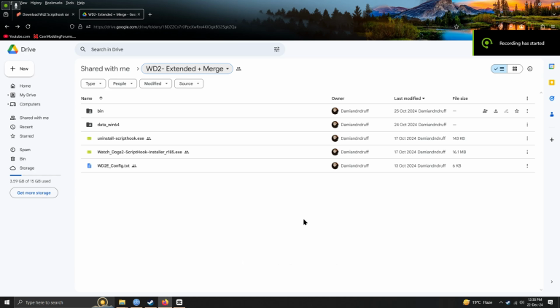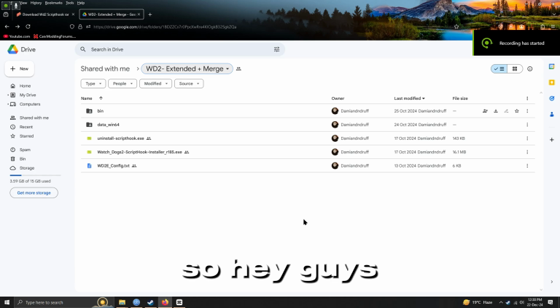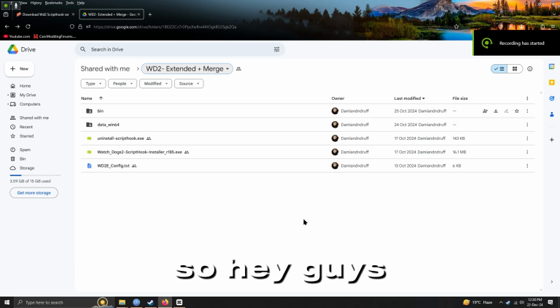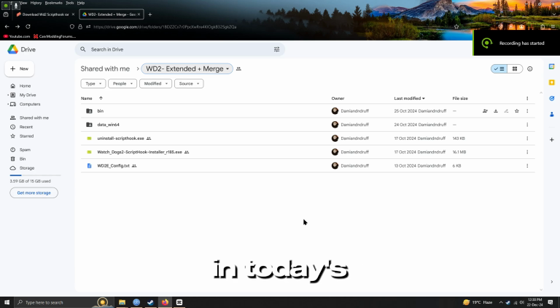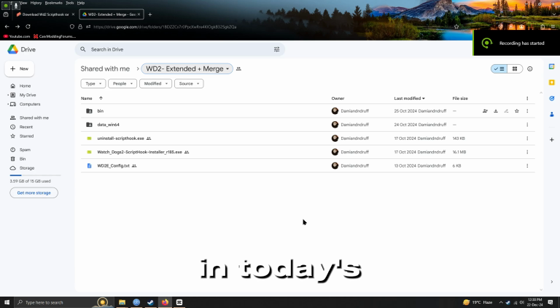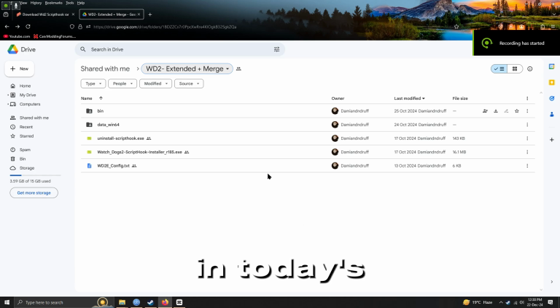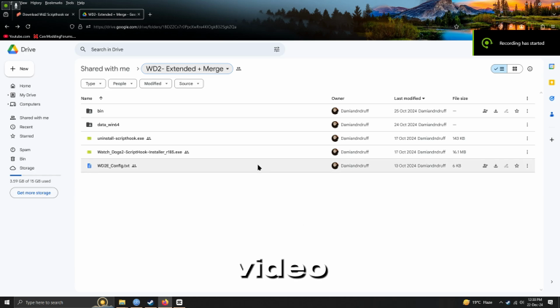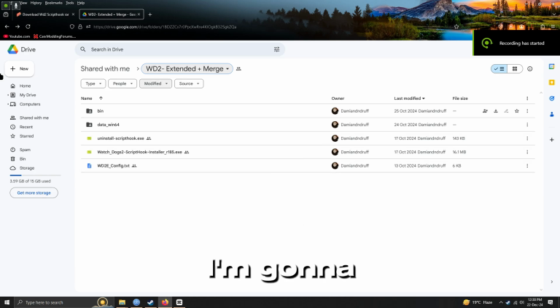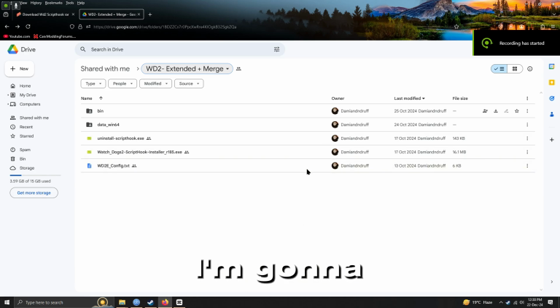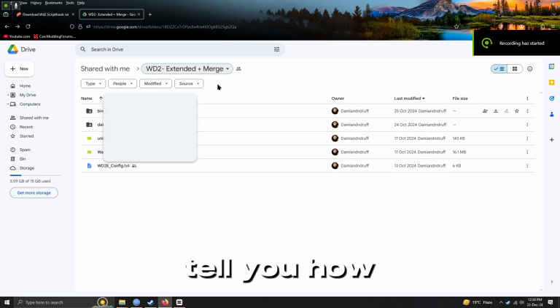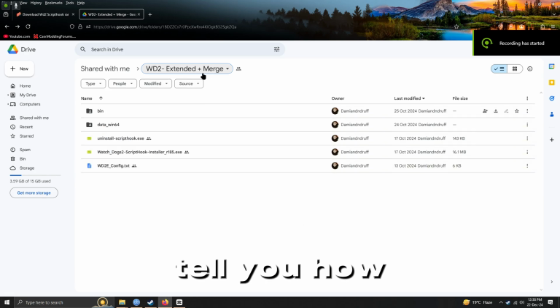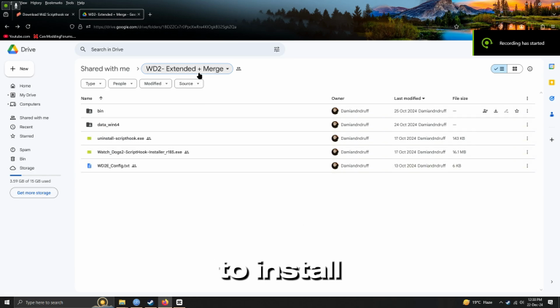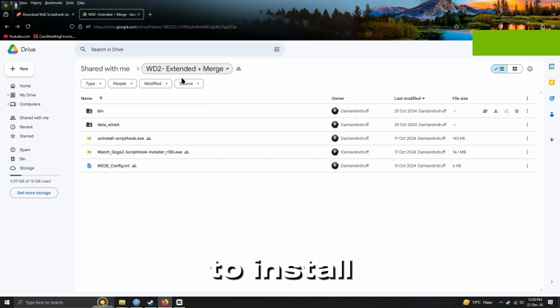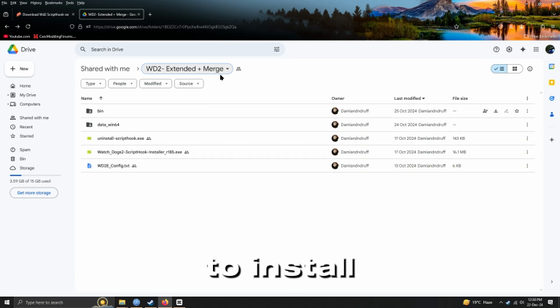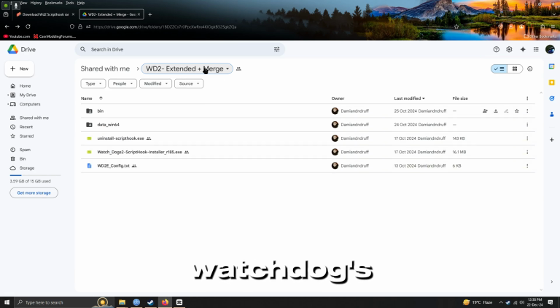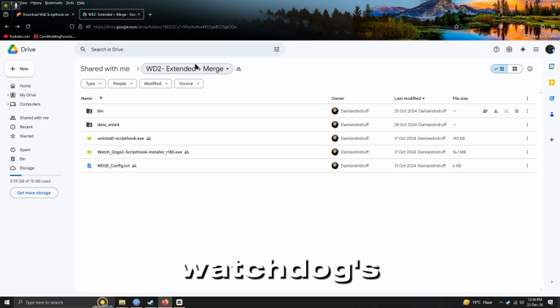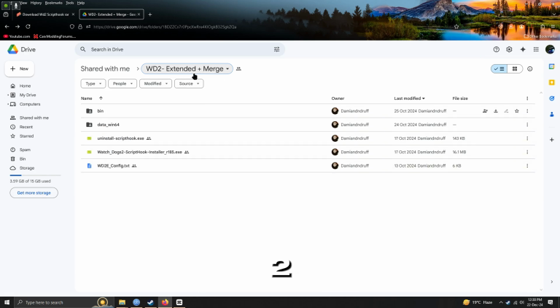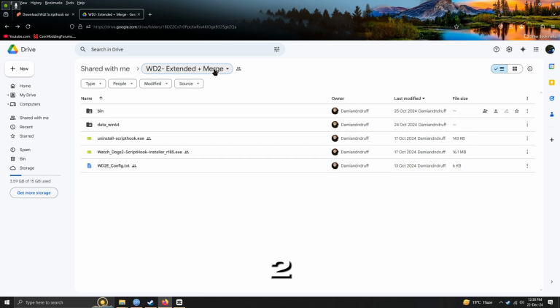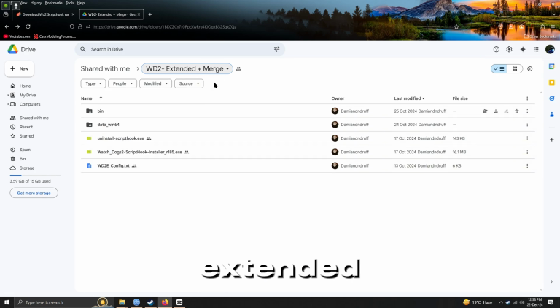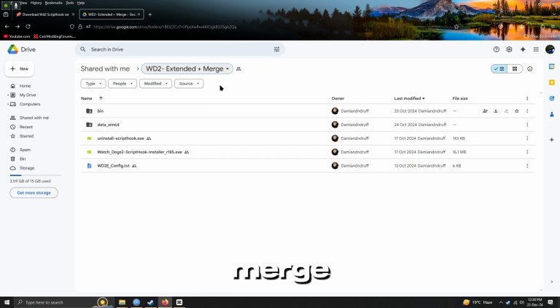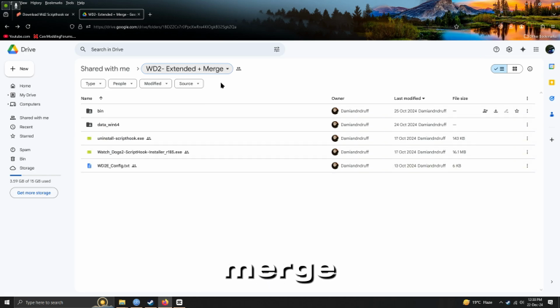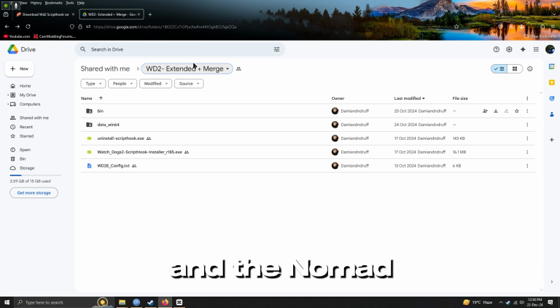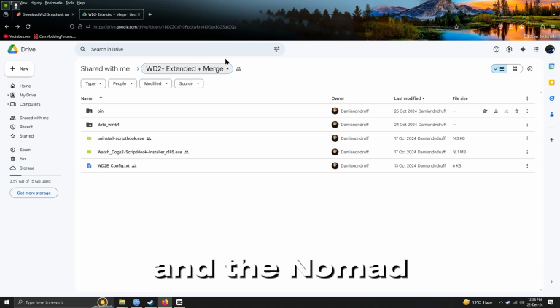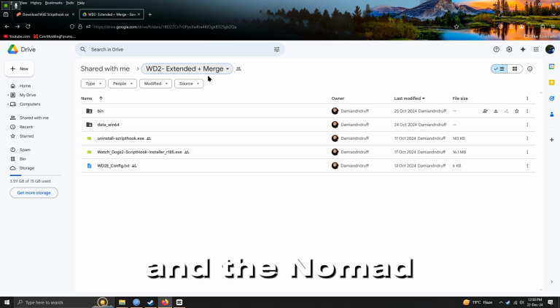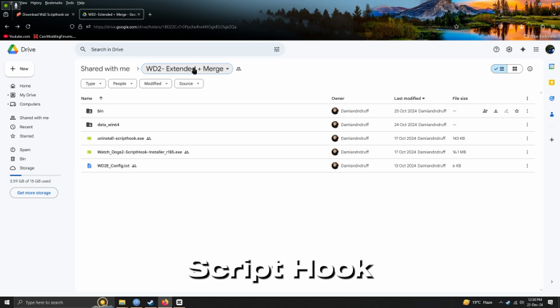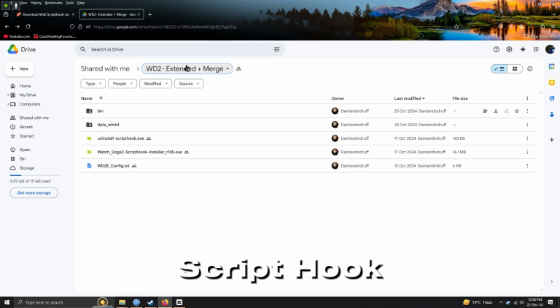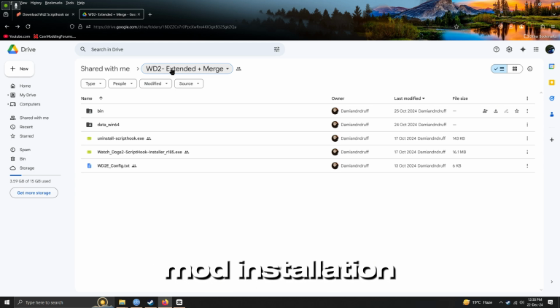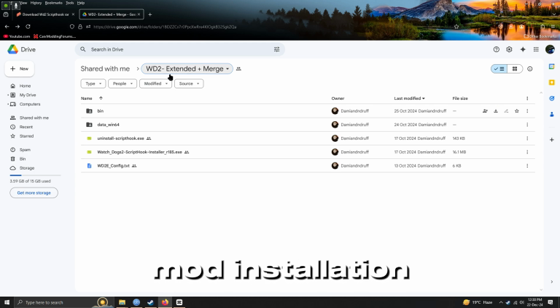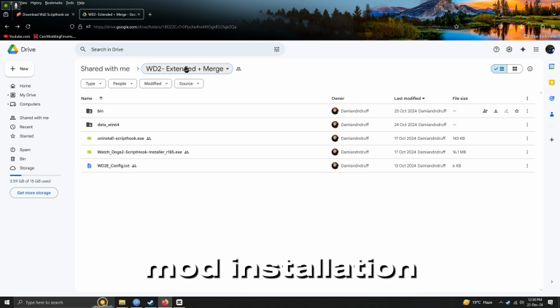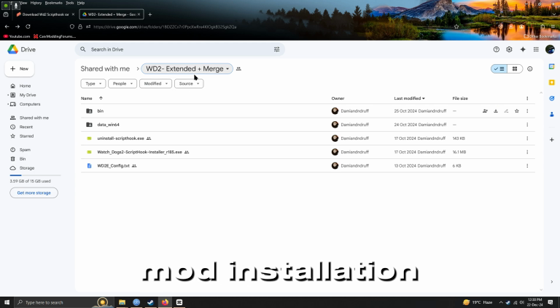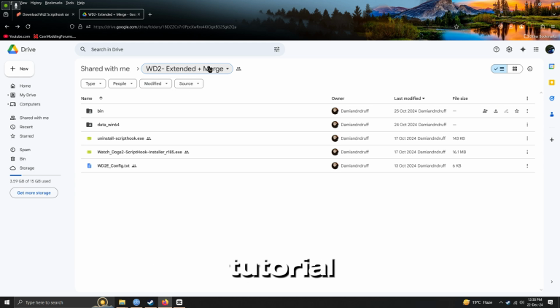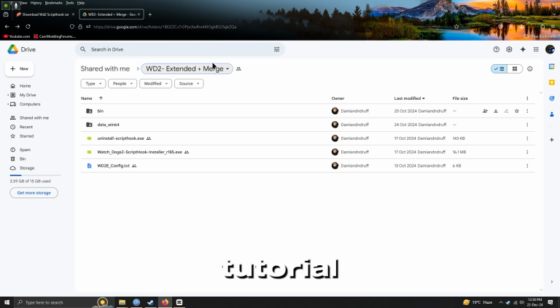Hey guys, in today's video I'm going to tell you how to install Watch Dogs 2 Extended Merge and the Nomad Script Hook mod installation tutorial.